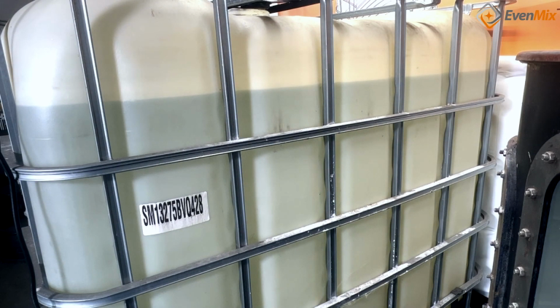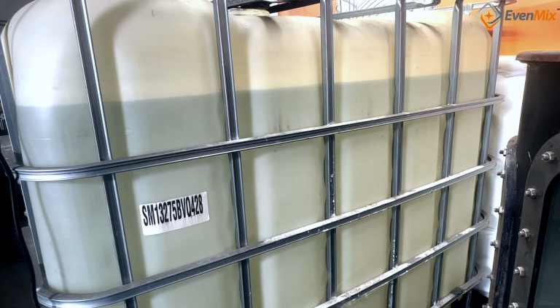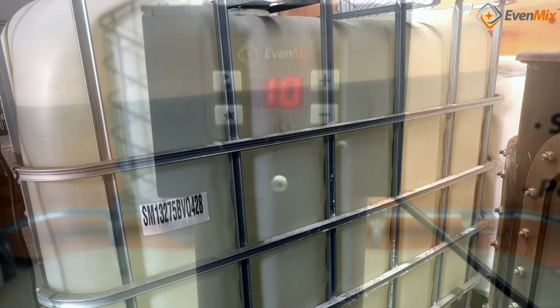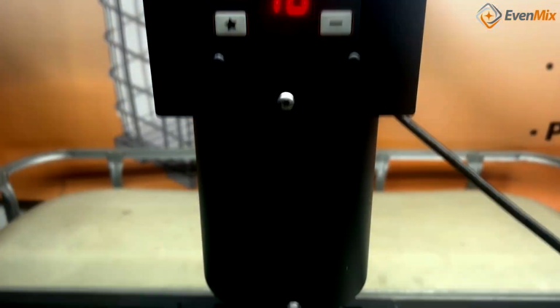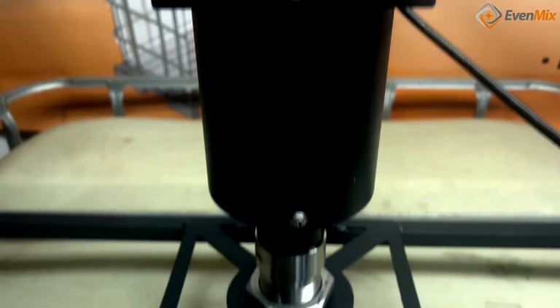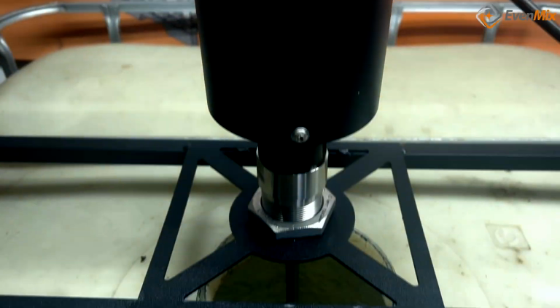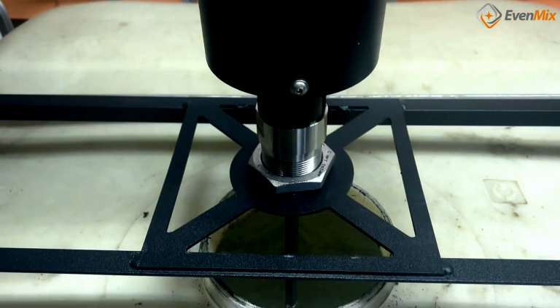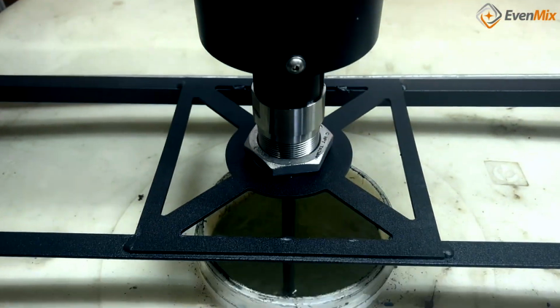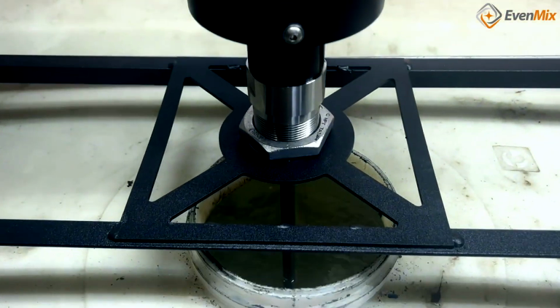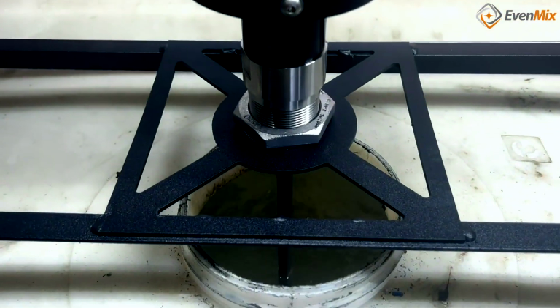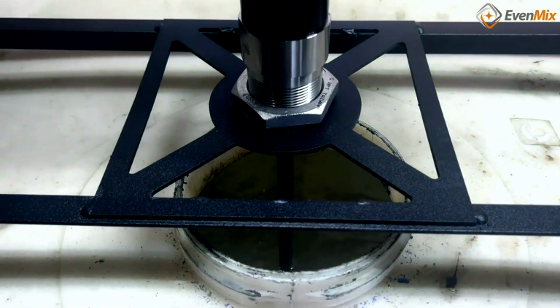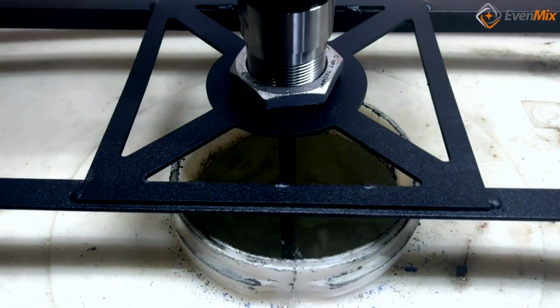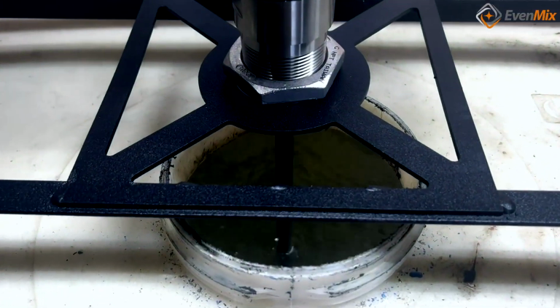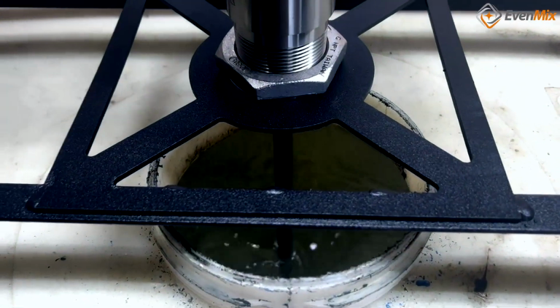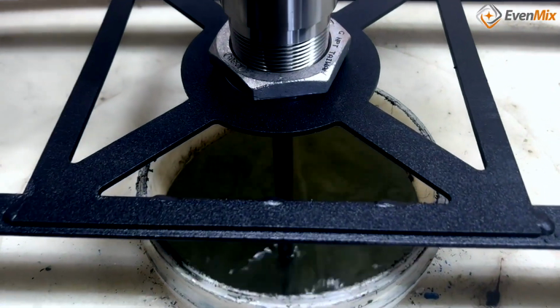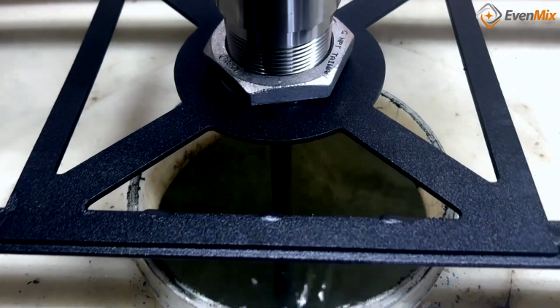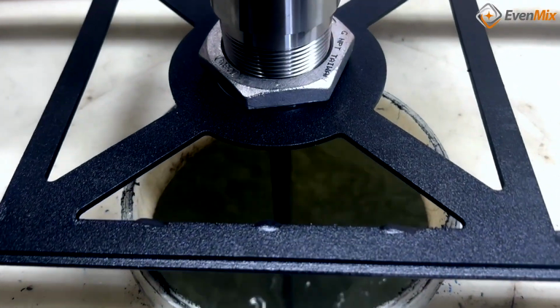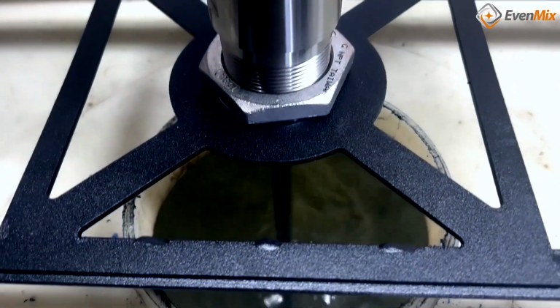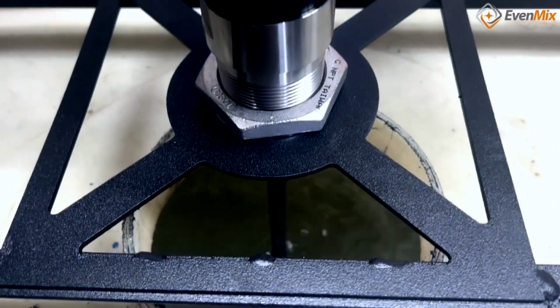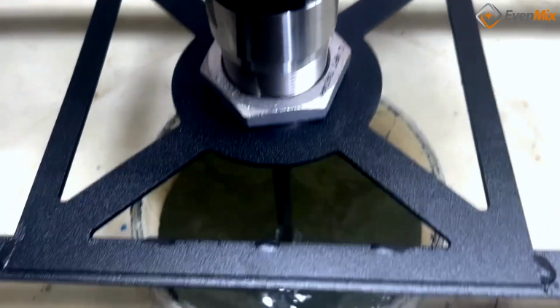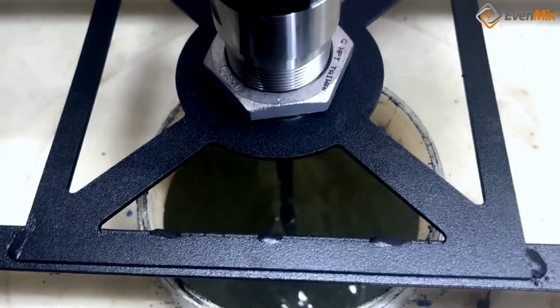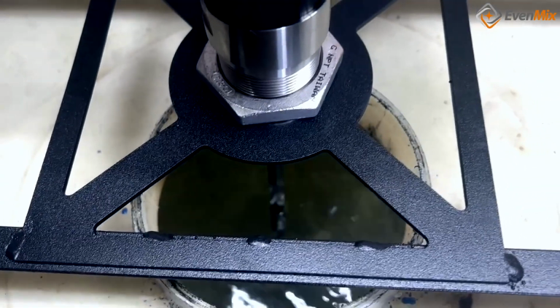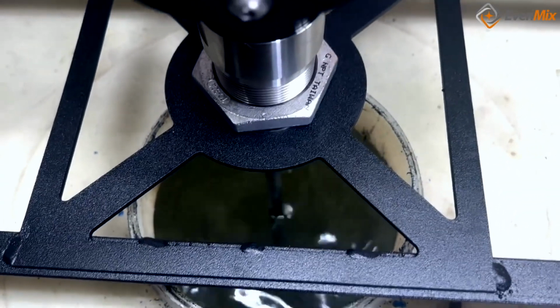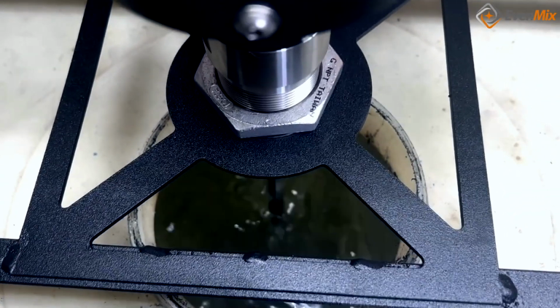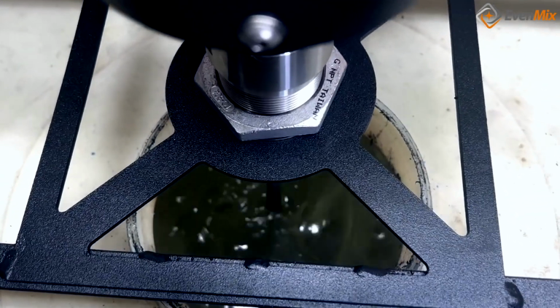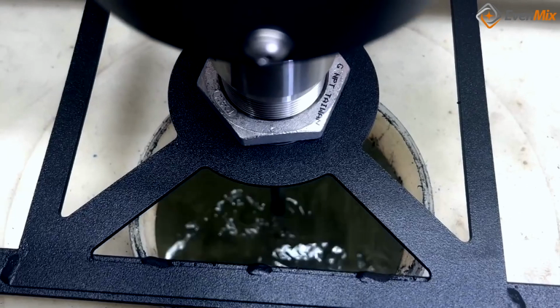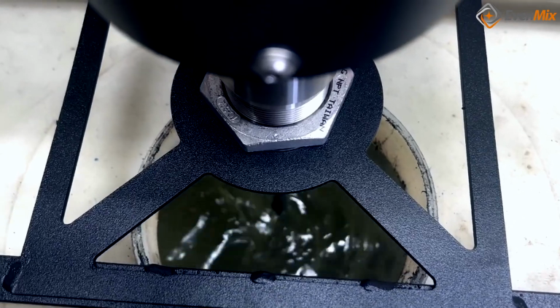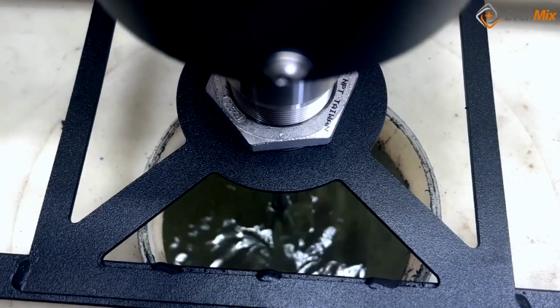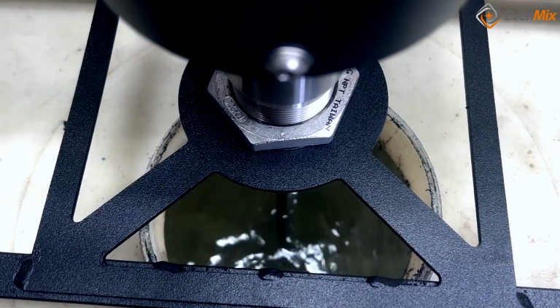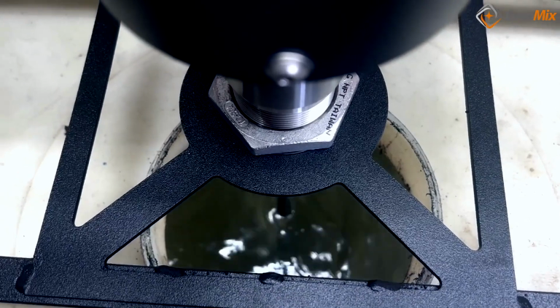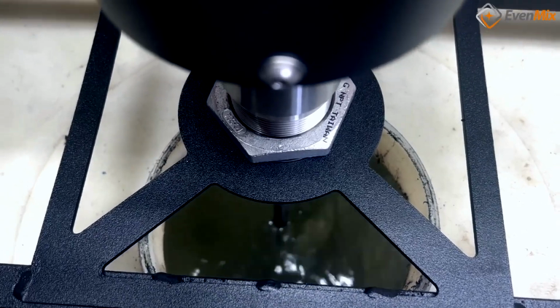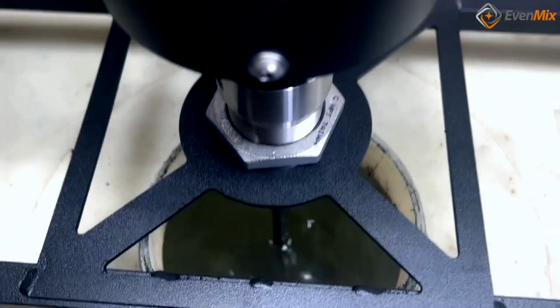The IBC Bridge allows you to see exactly what is going on inside through the six inch opening at the top.